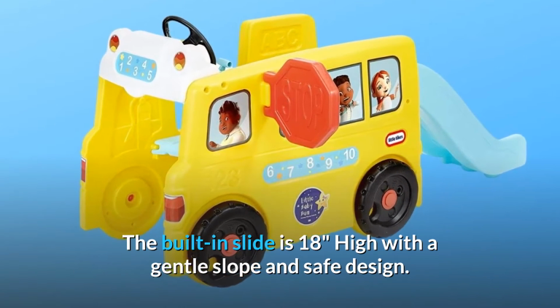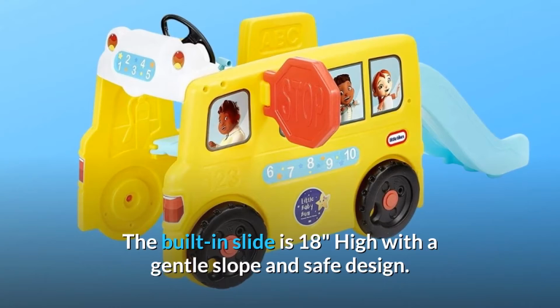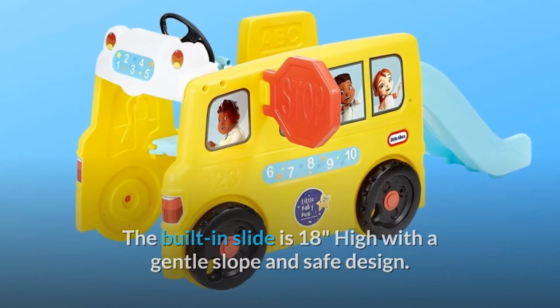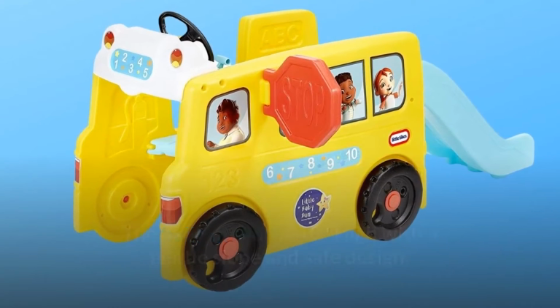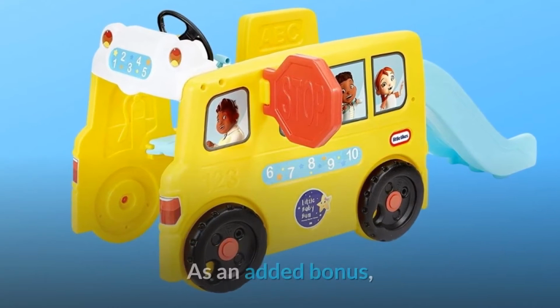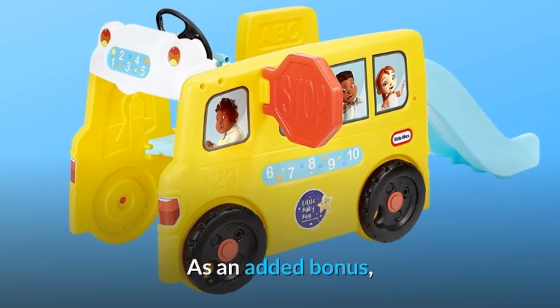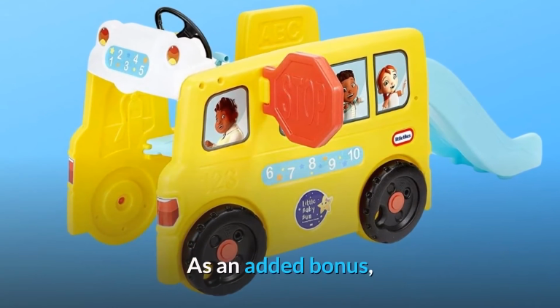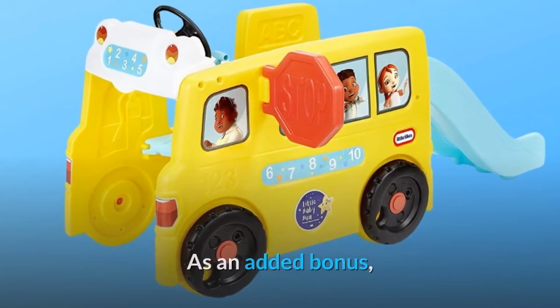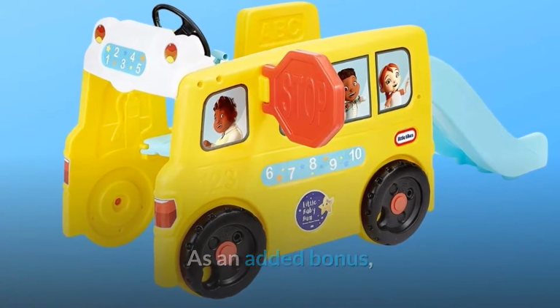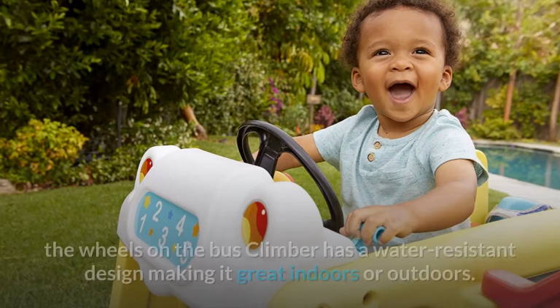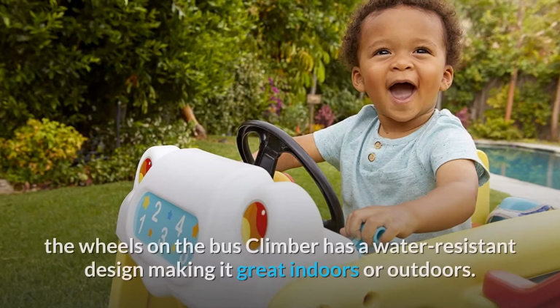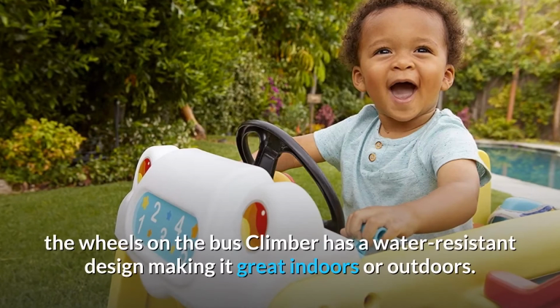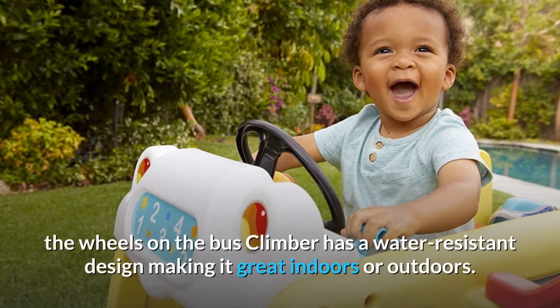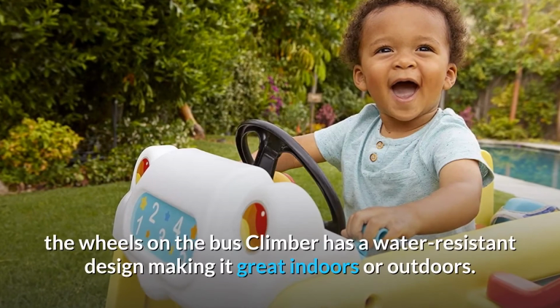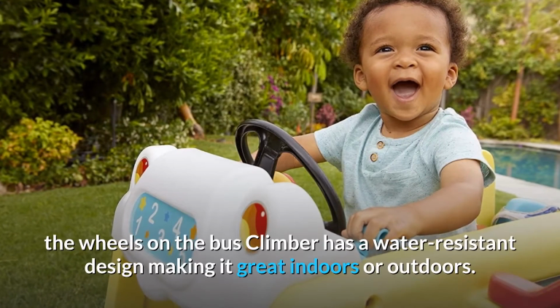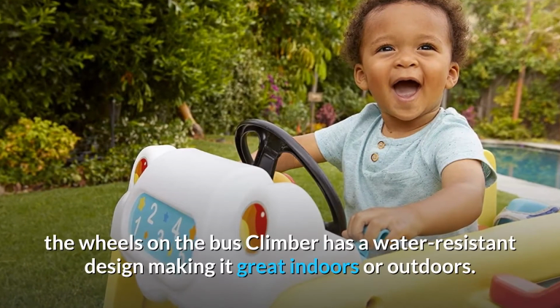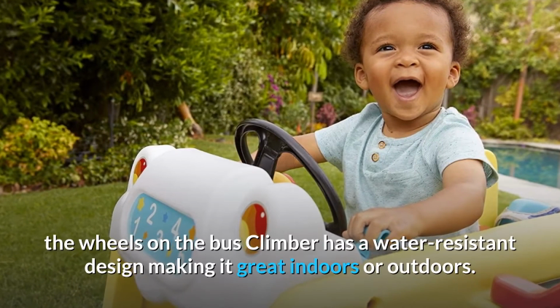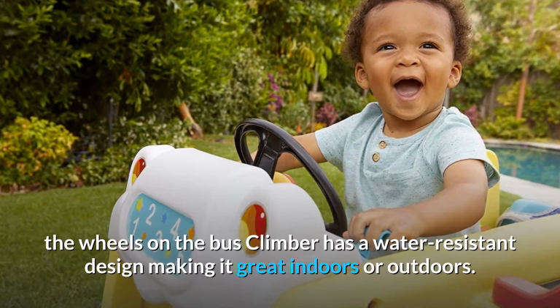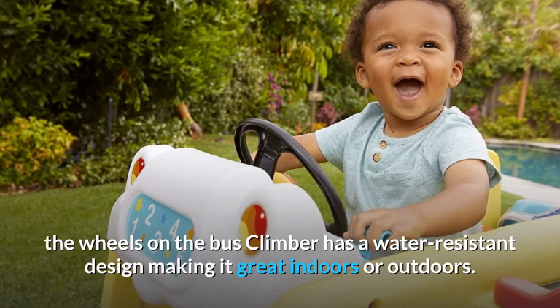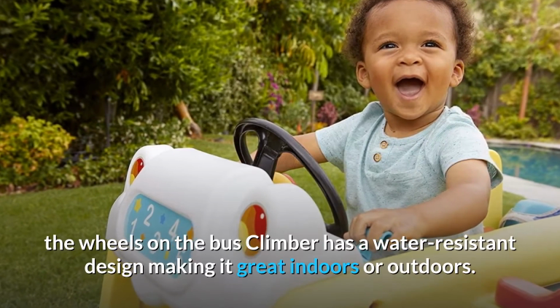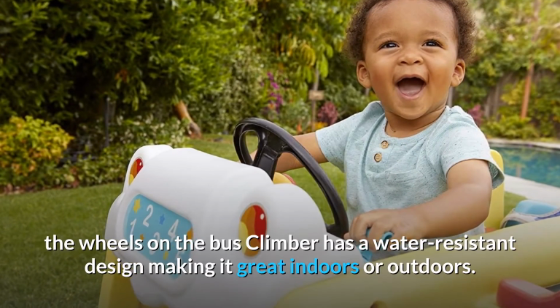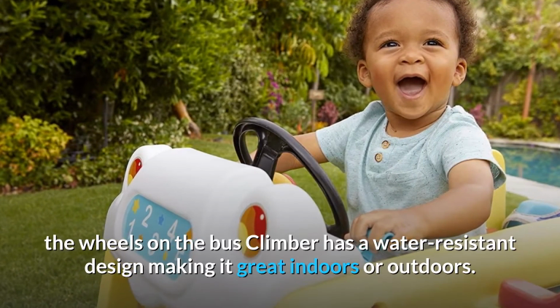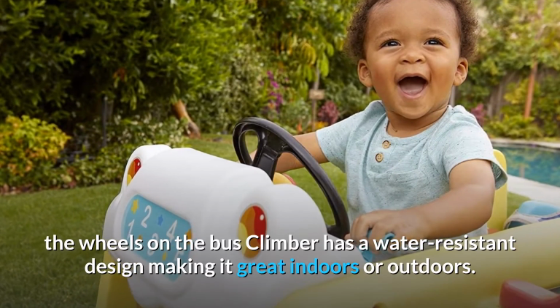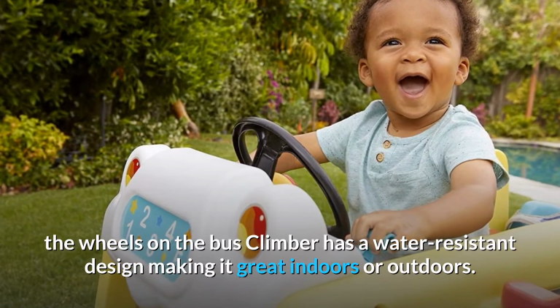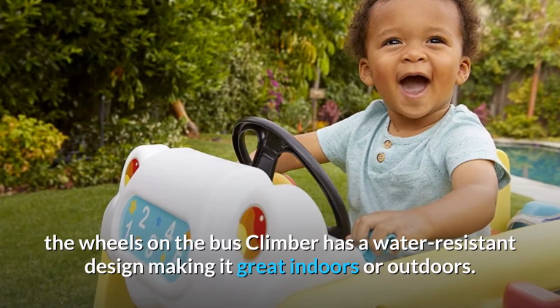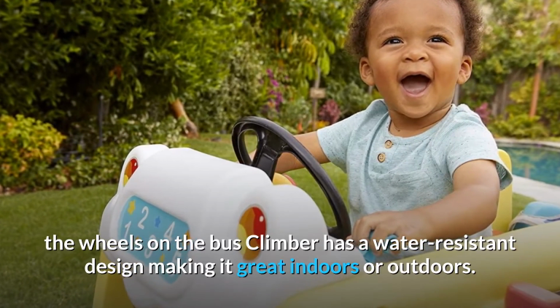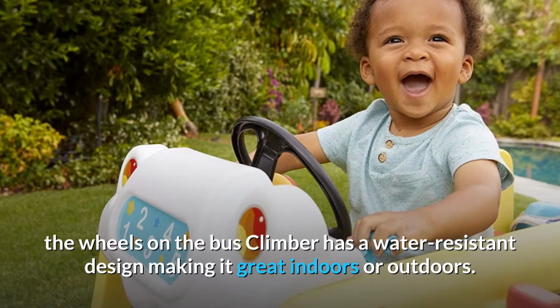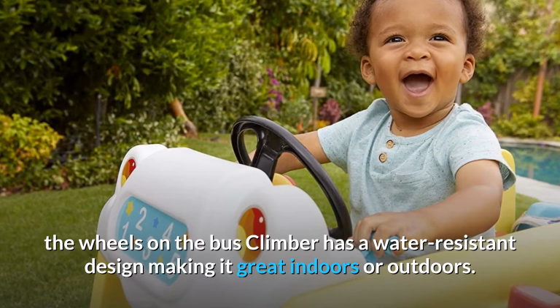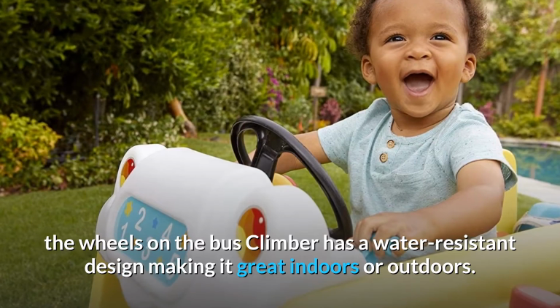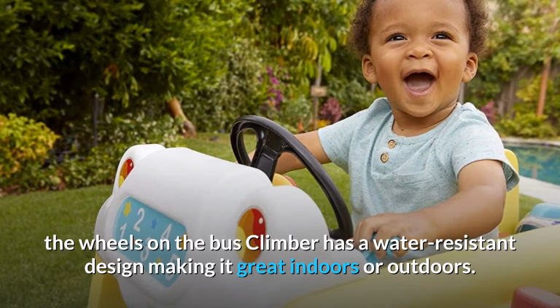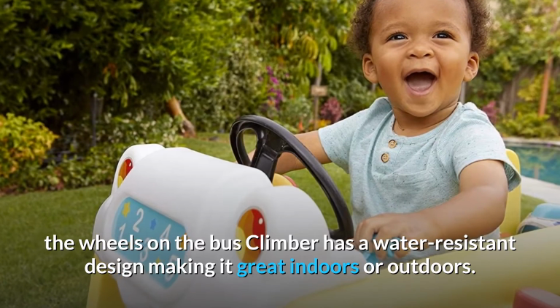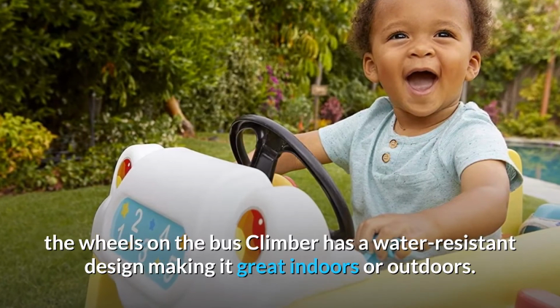The built-in slide is 18 inches high with a gentle slope and safe design. As an added bonus, the Wheels on the Bus Climber has a water-resistant design, making it great indoors or outdoors.